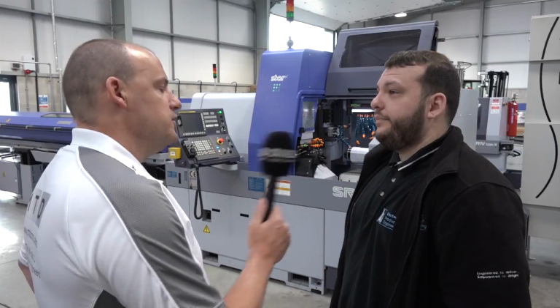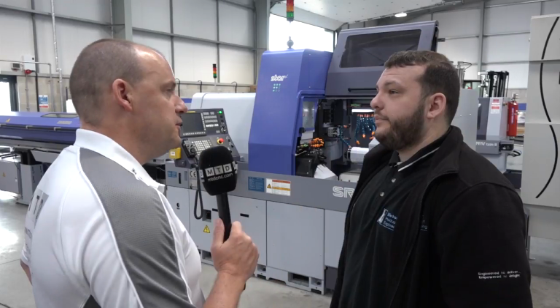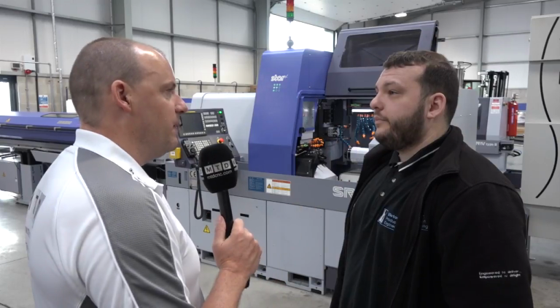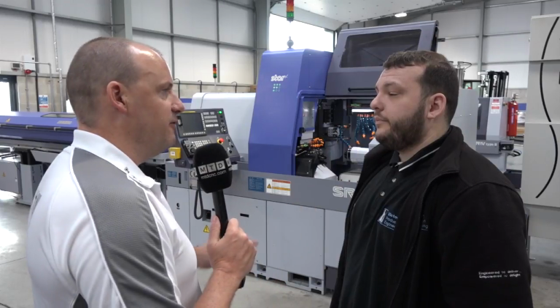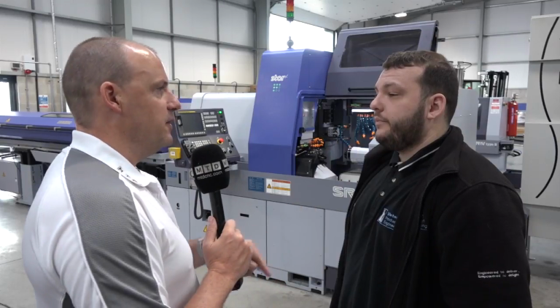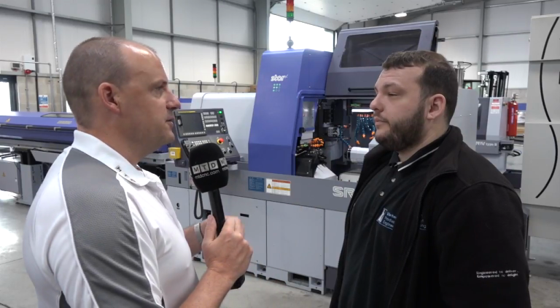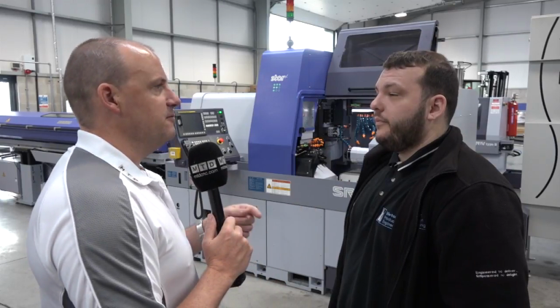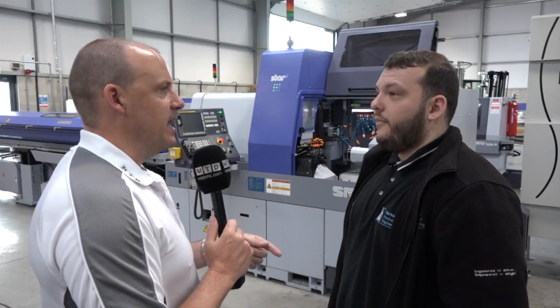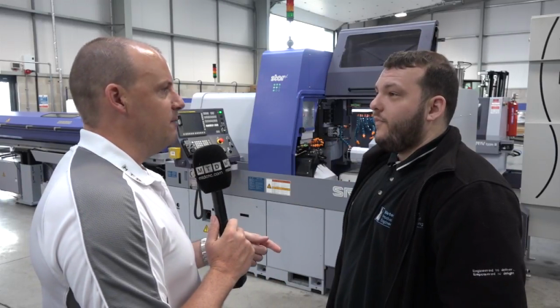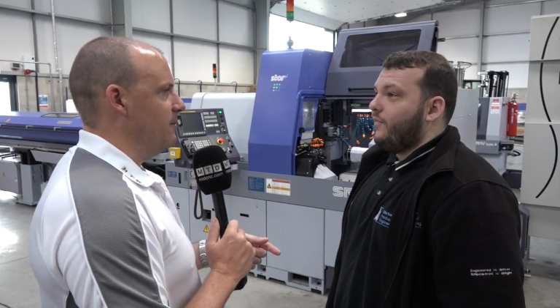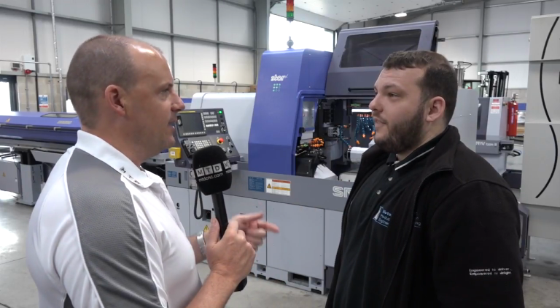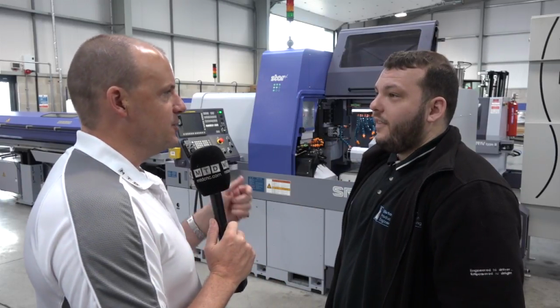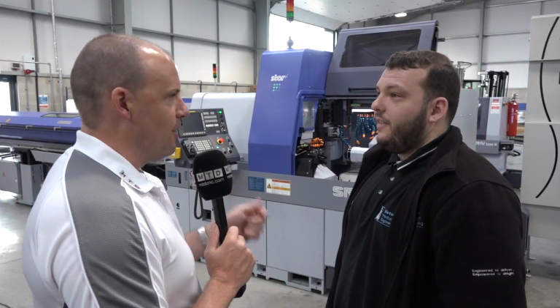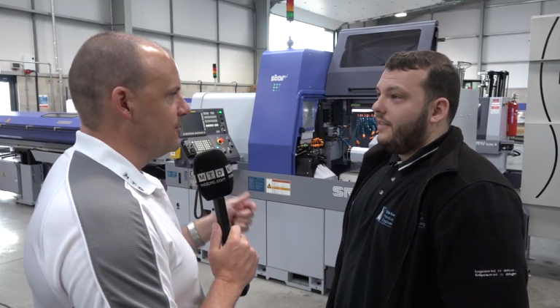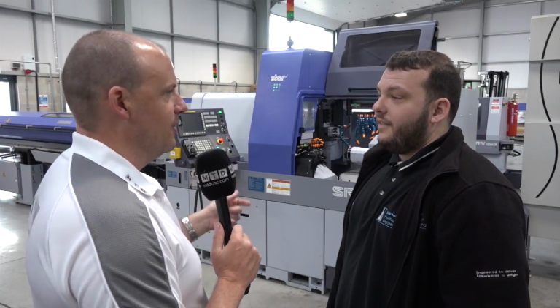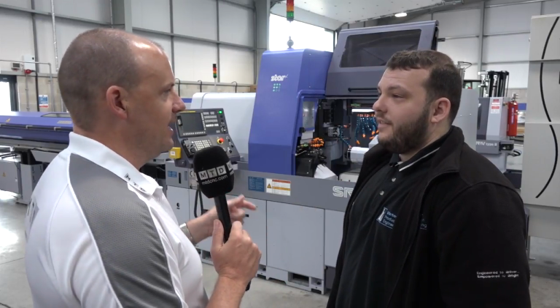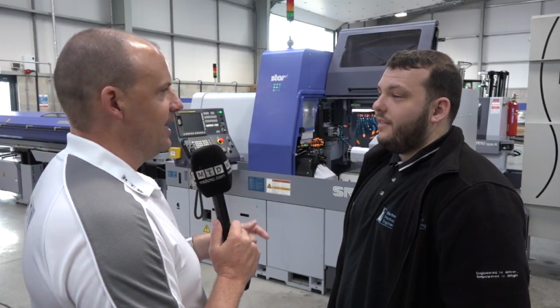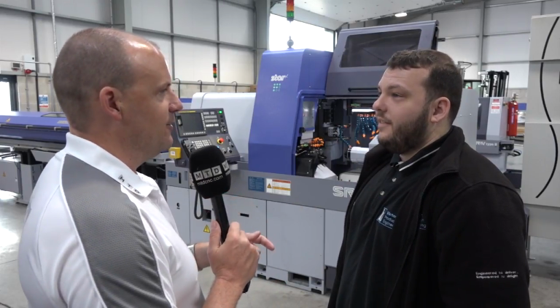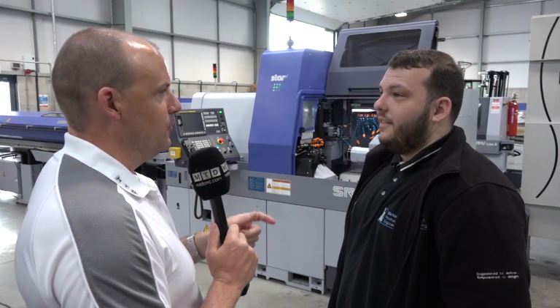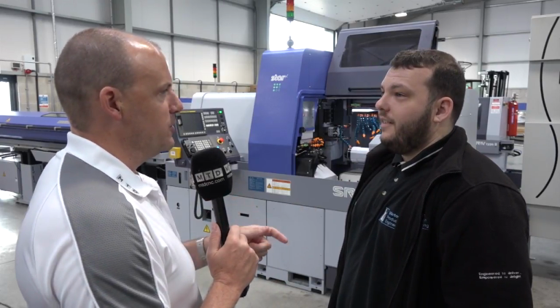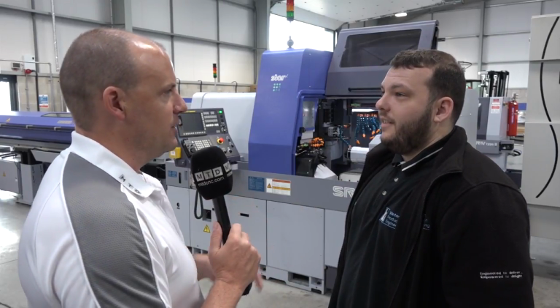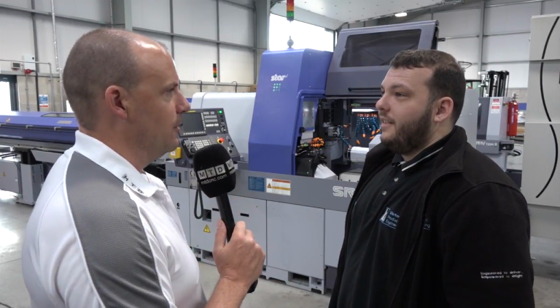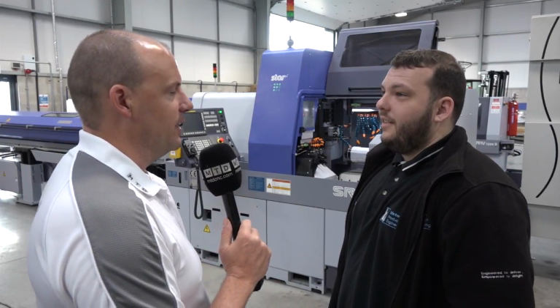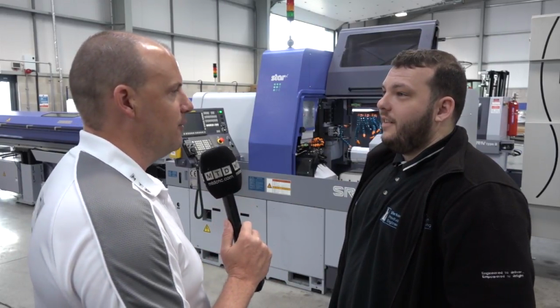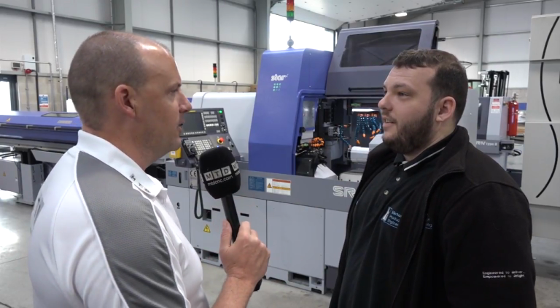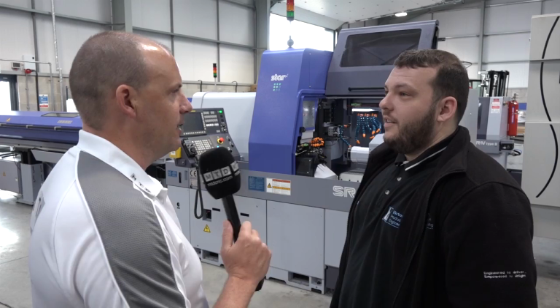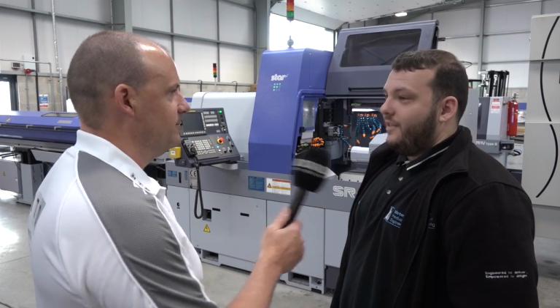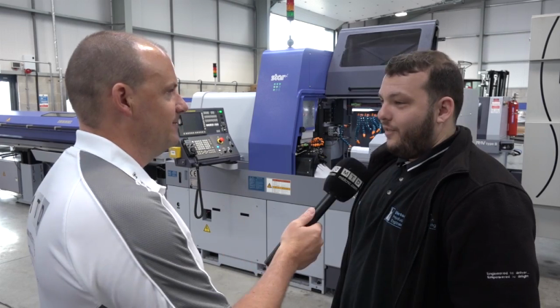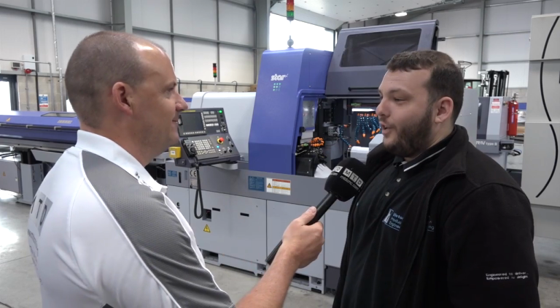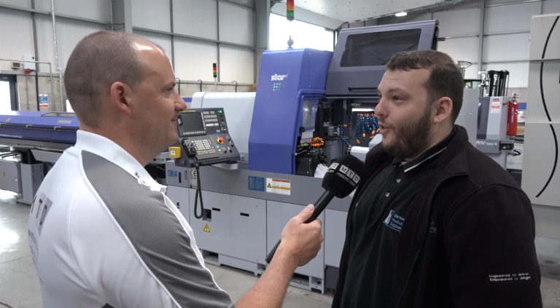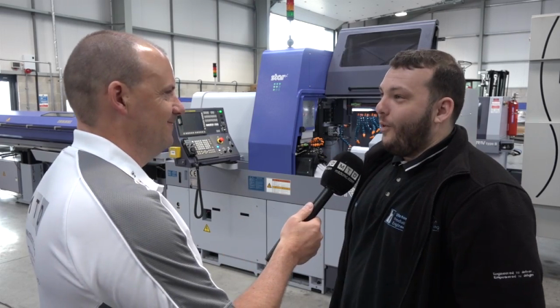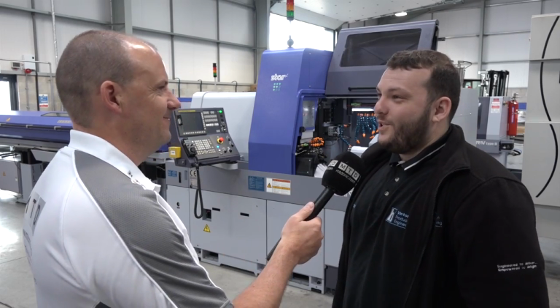So this could be the first of many Star sliding head lathes in your machine shop. Thank you very much, Adam. Thank you very much.